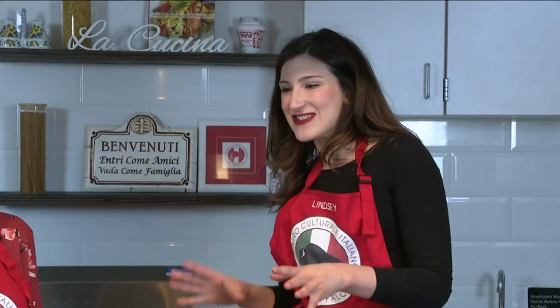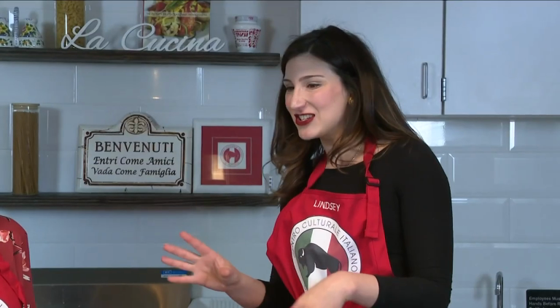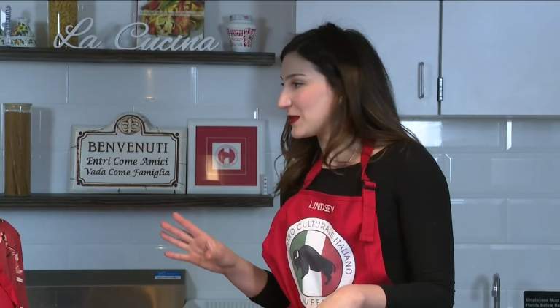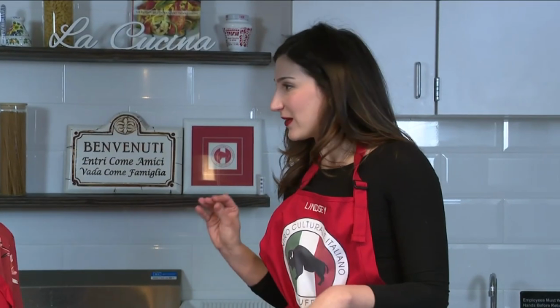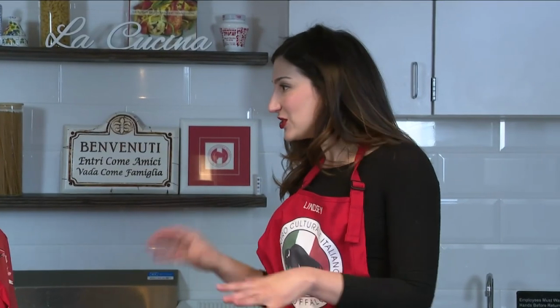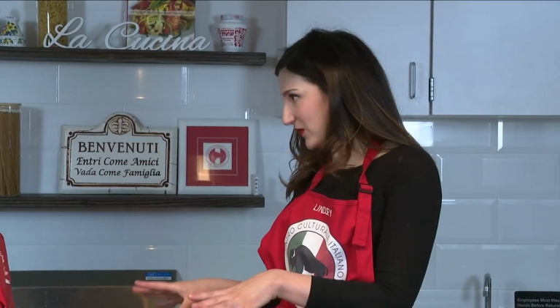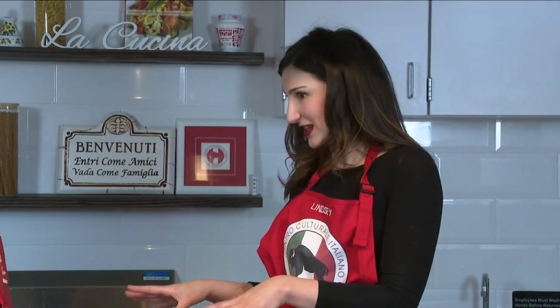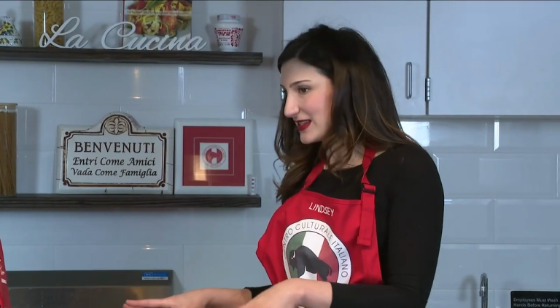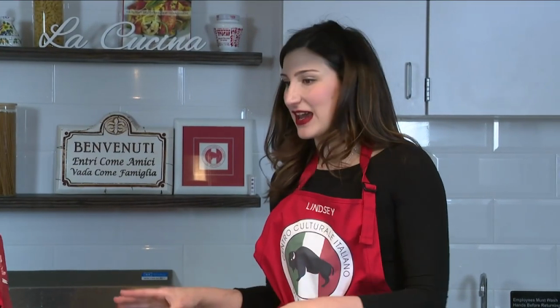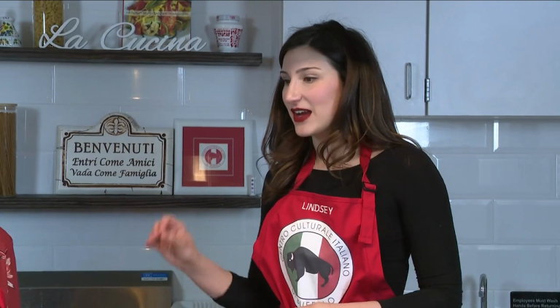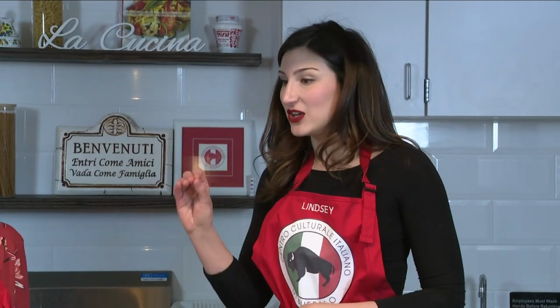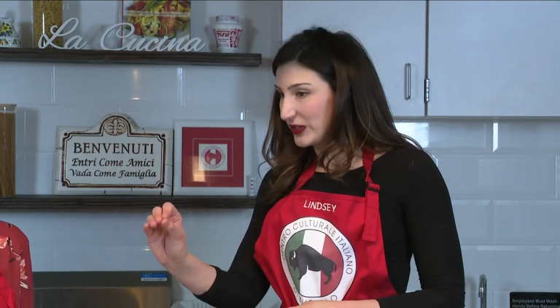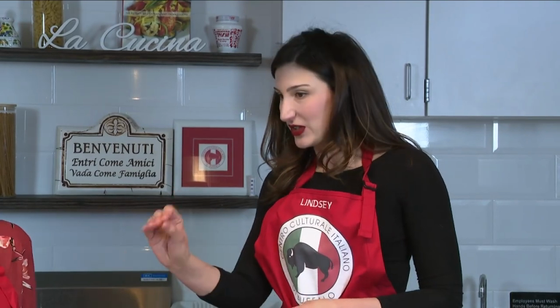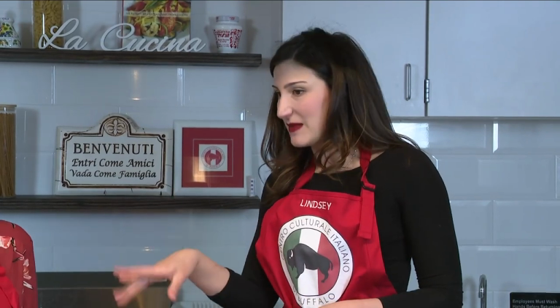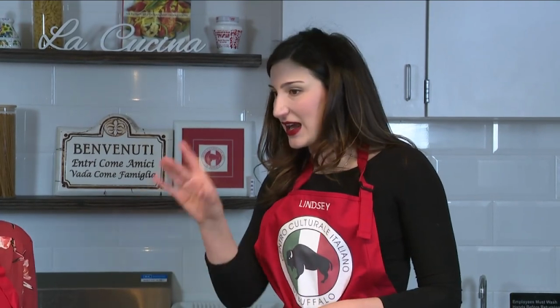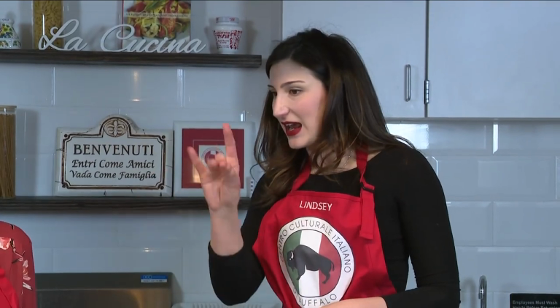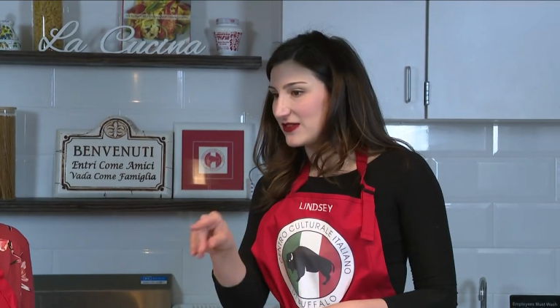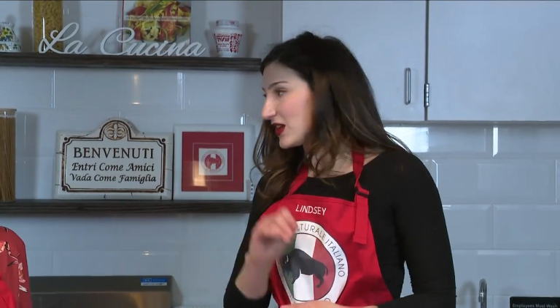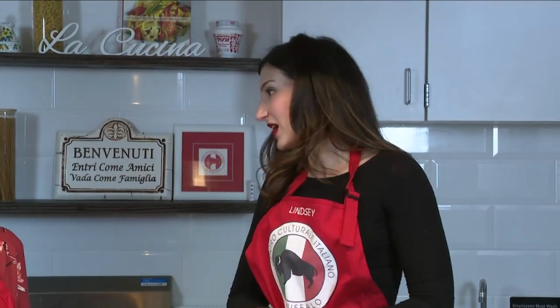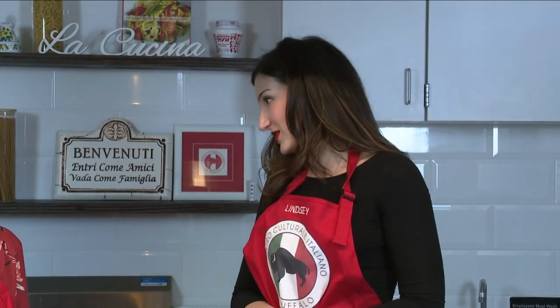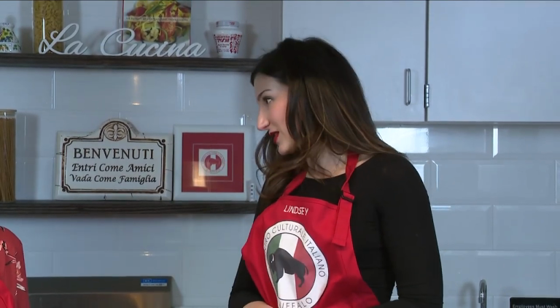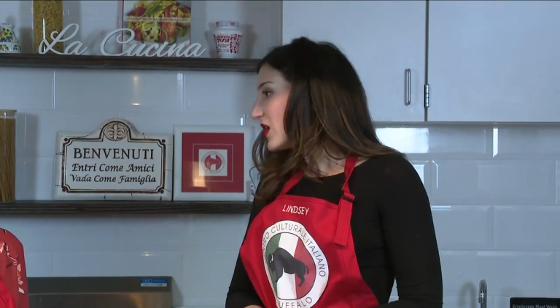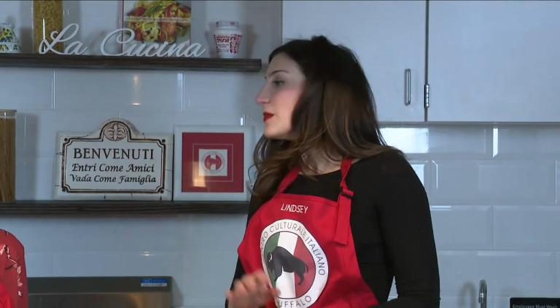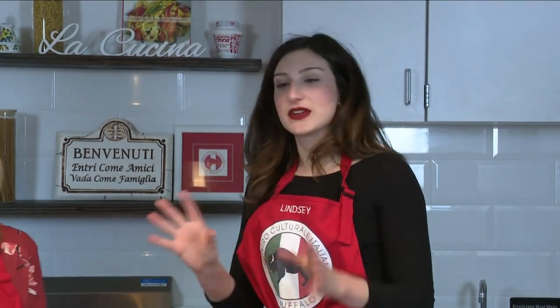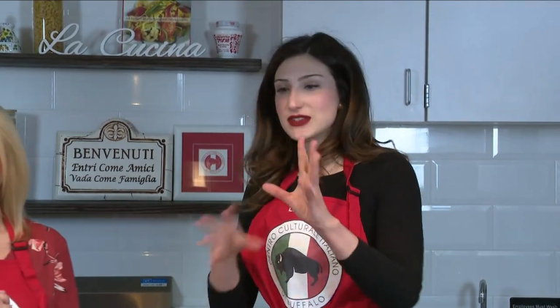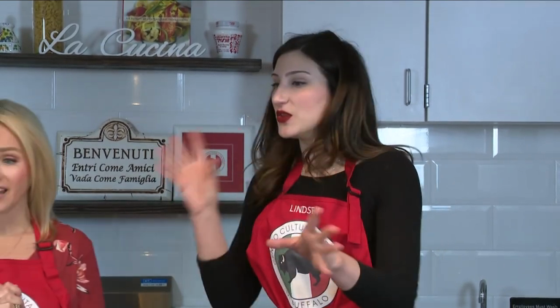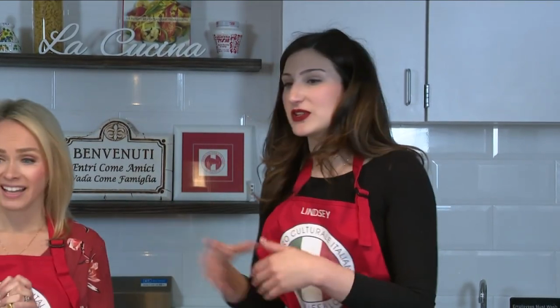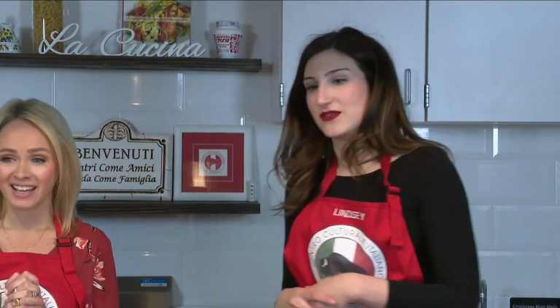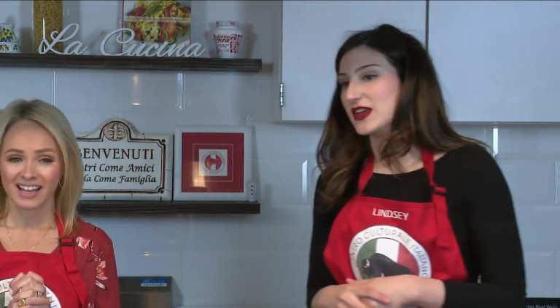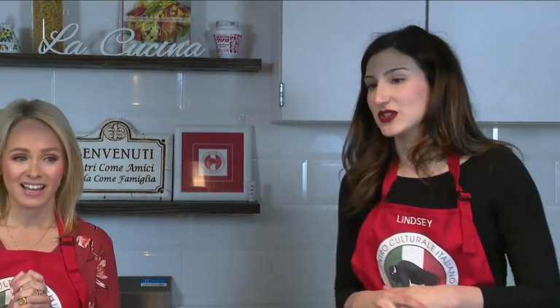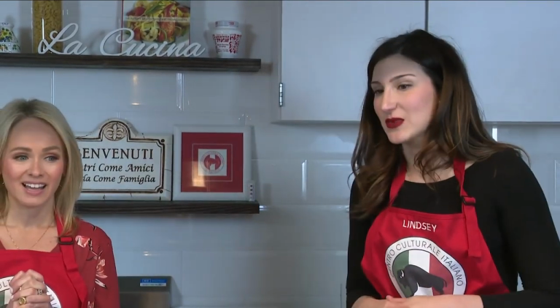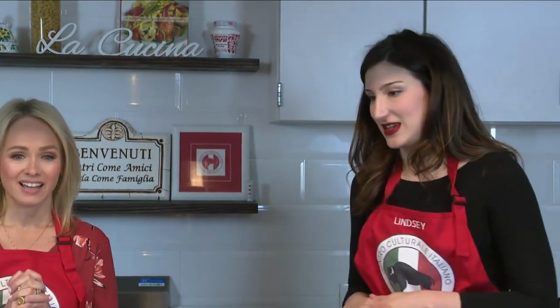We're actually going to make it with two fillings today — I've got a cannoli cream and a vanilla custard. And there are all sorts of different things you can do with these.